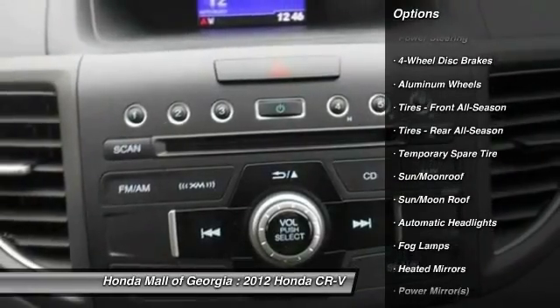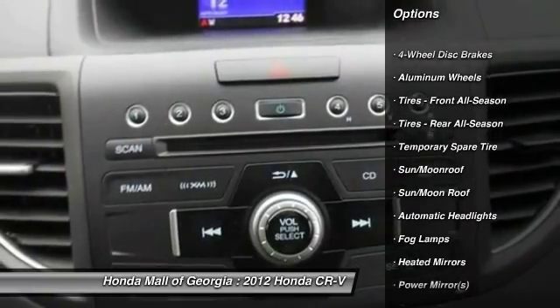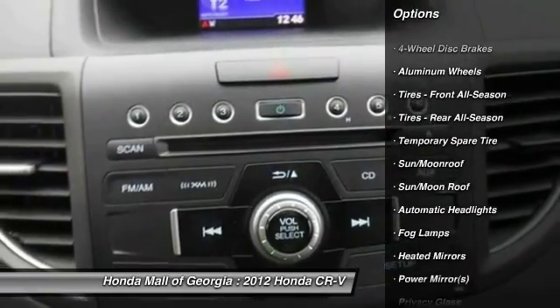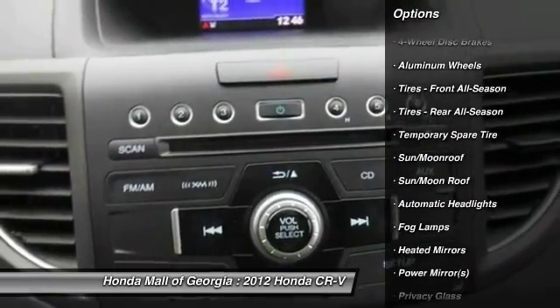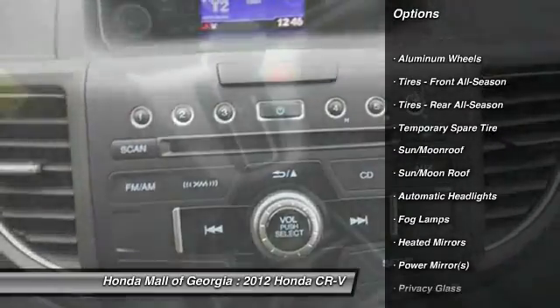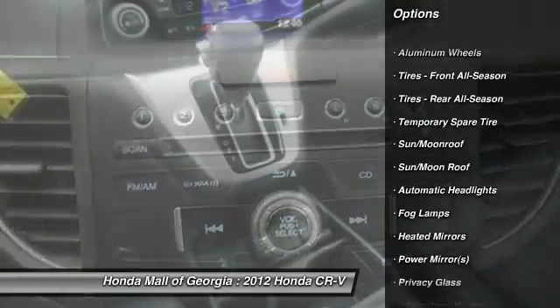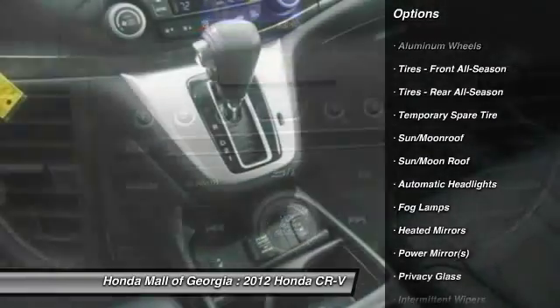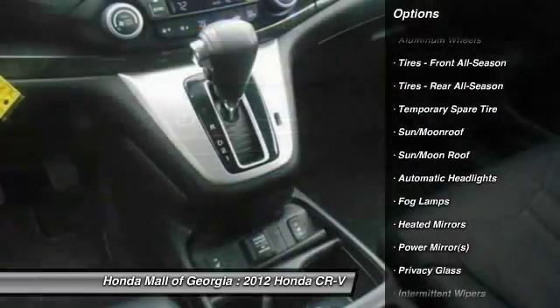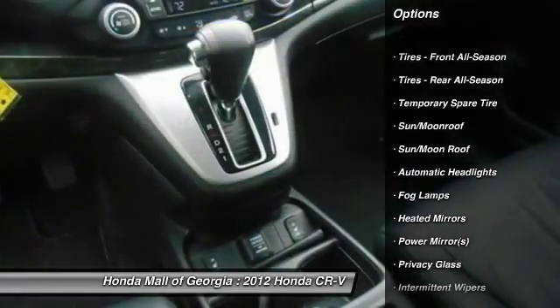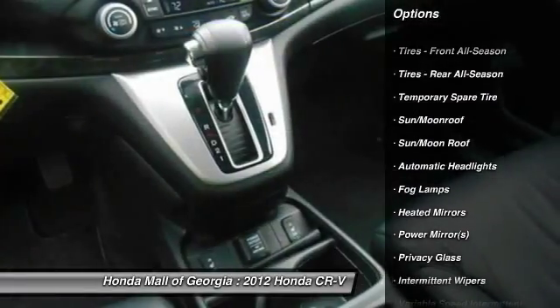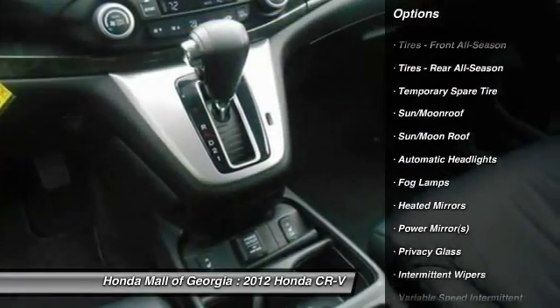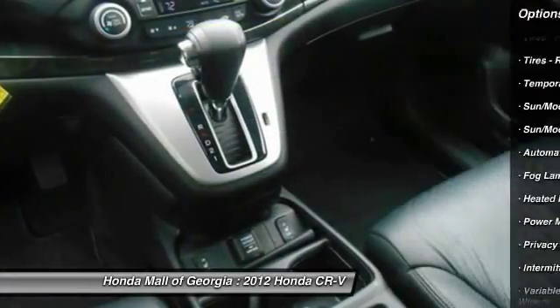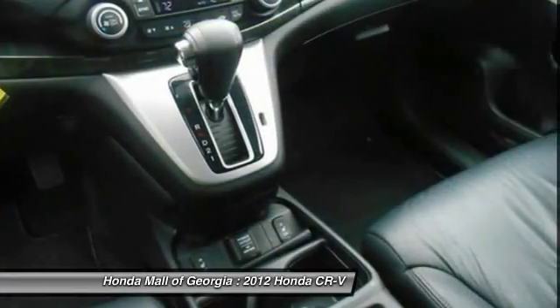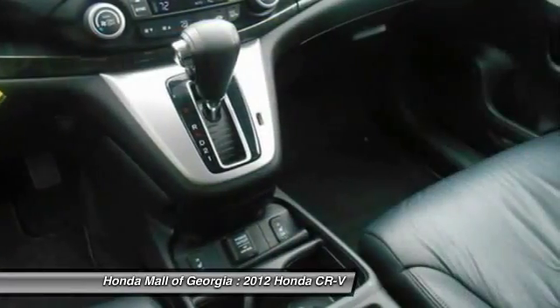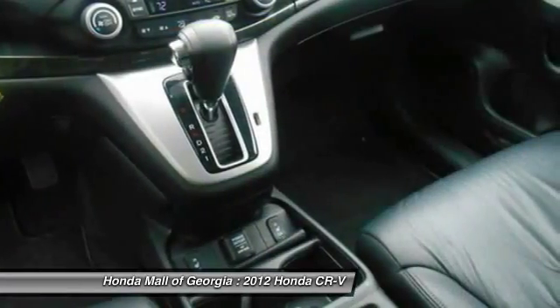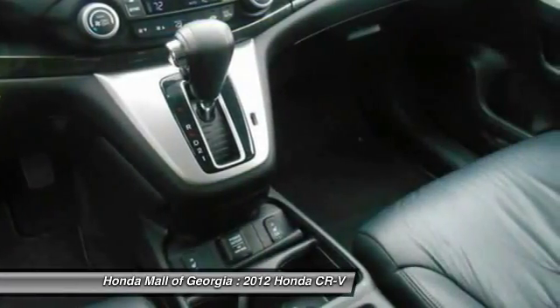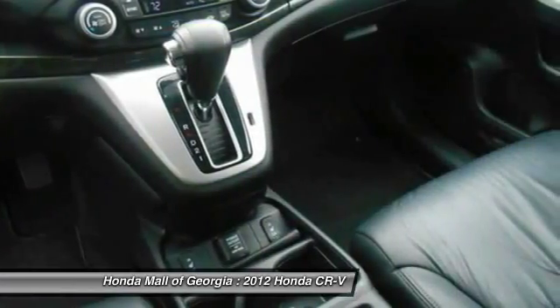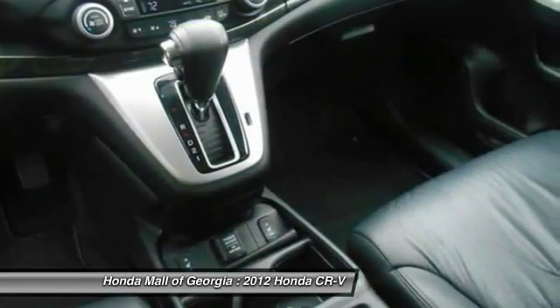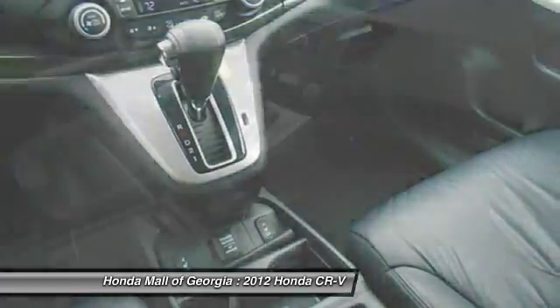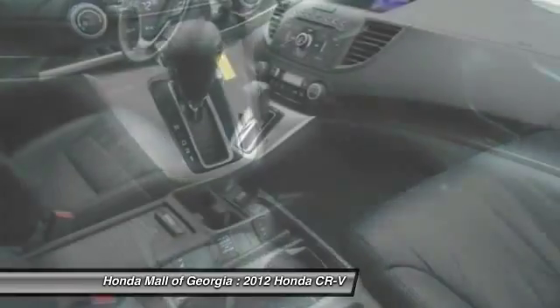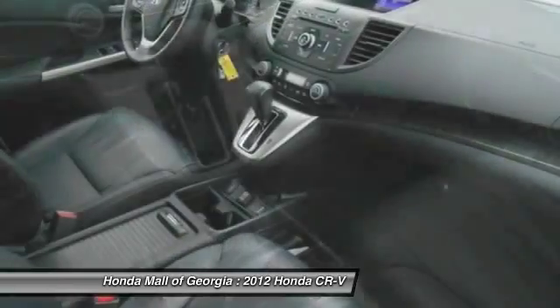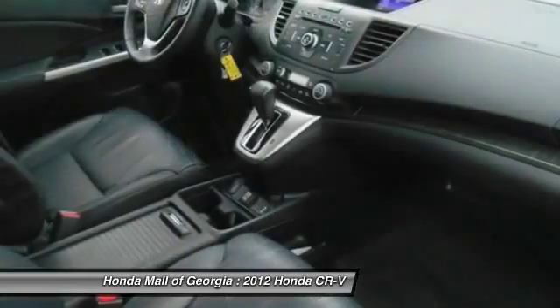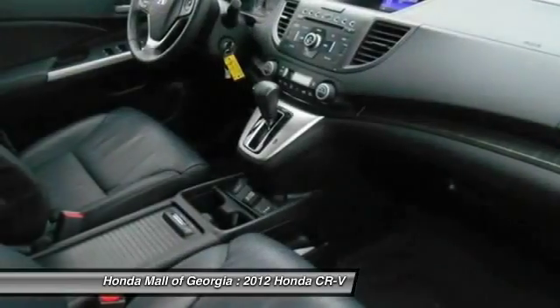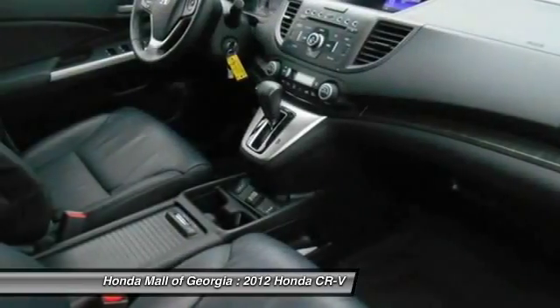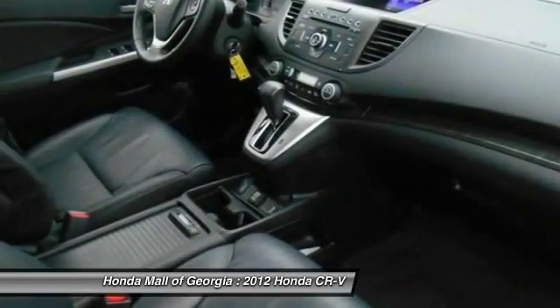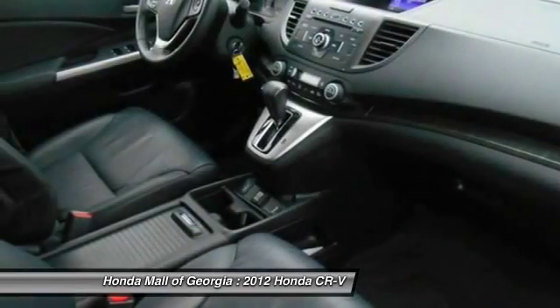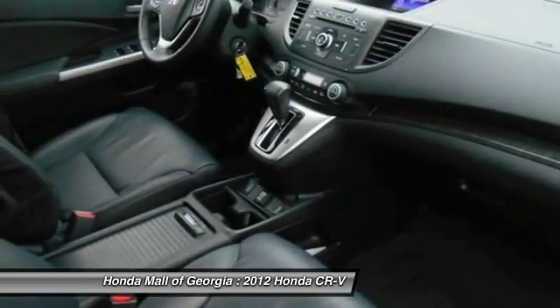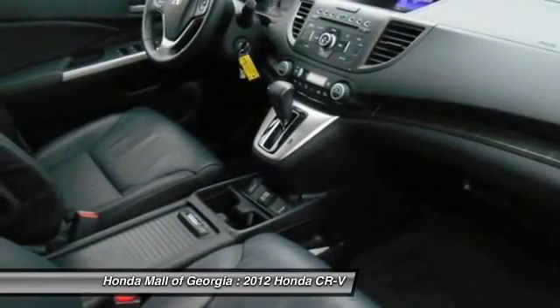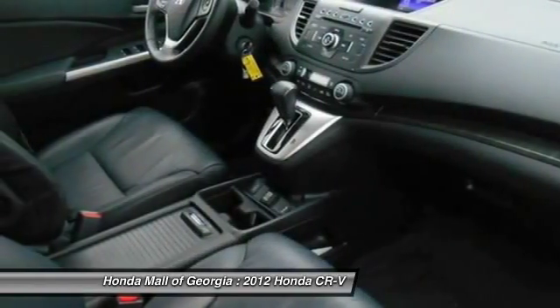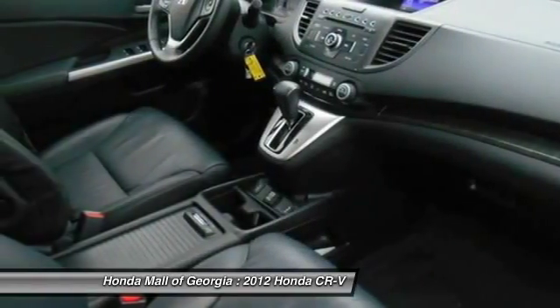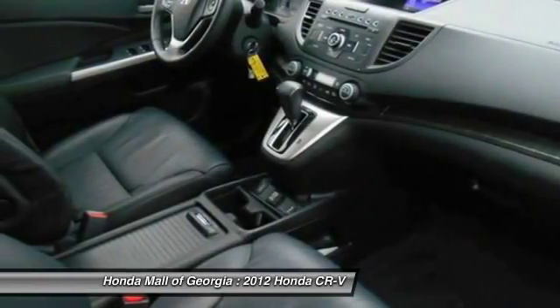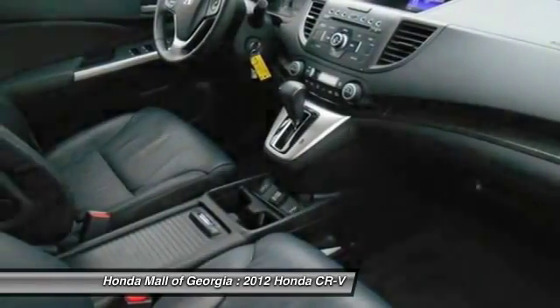Power steering, adjustable steering wheel, floor mats, cruise control, keyless entry, aluminum wheels.